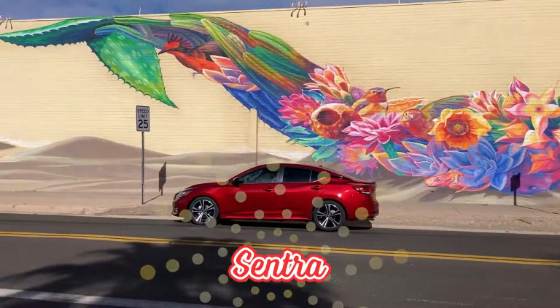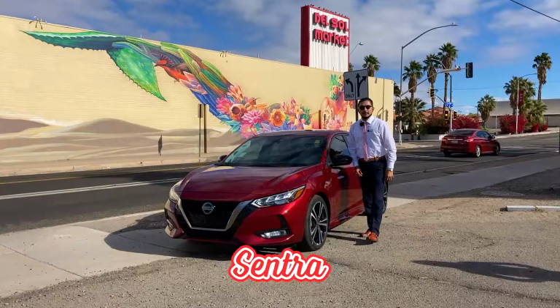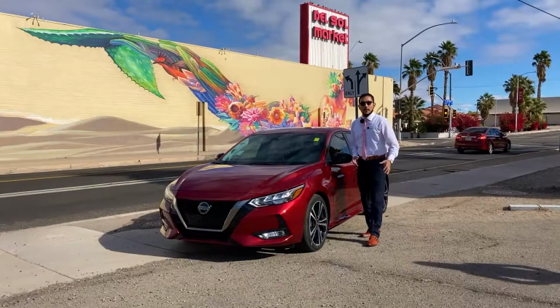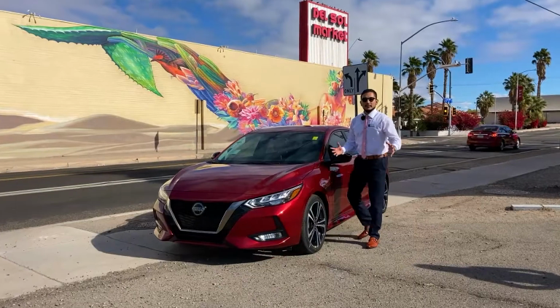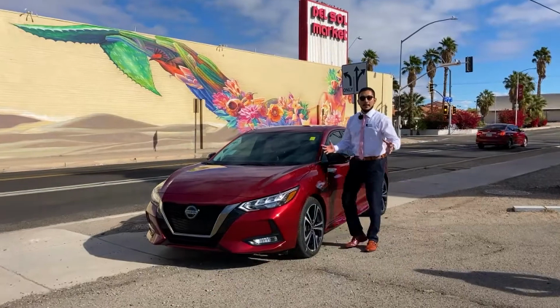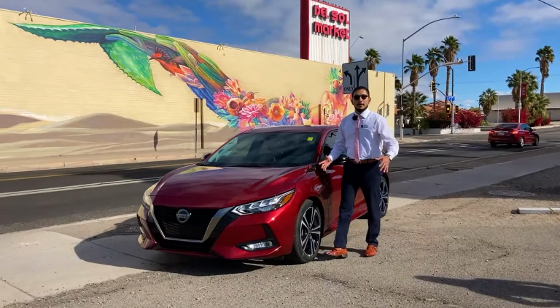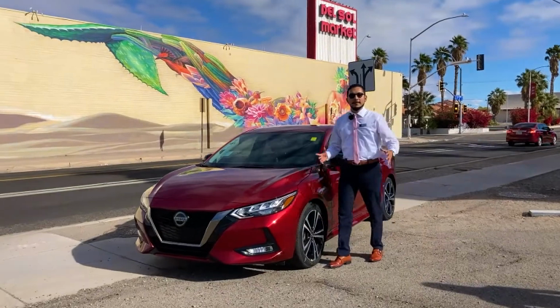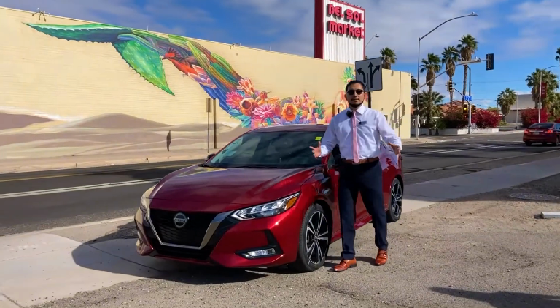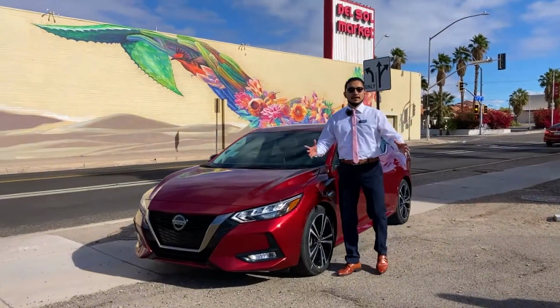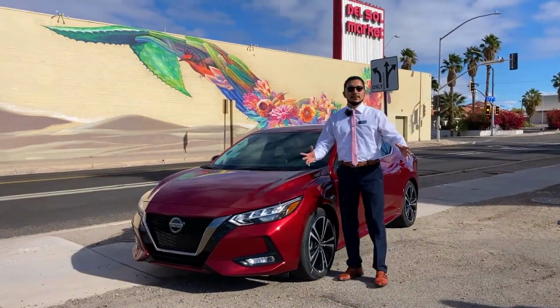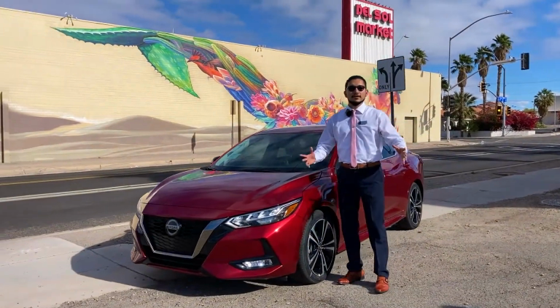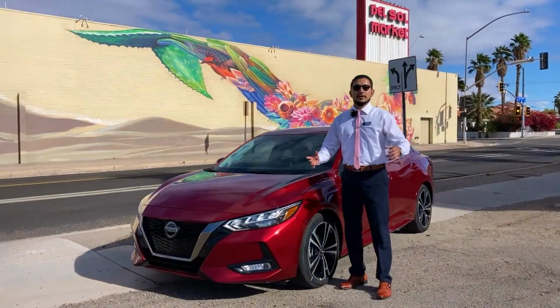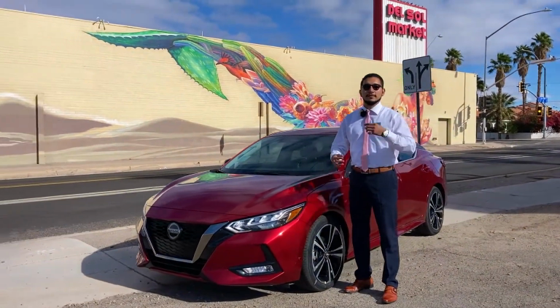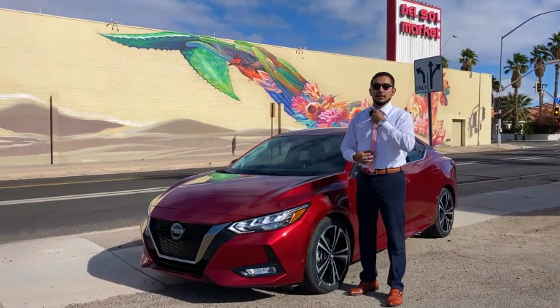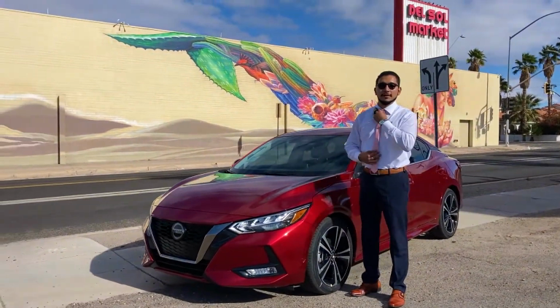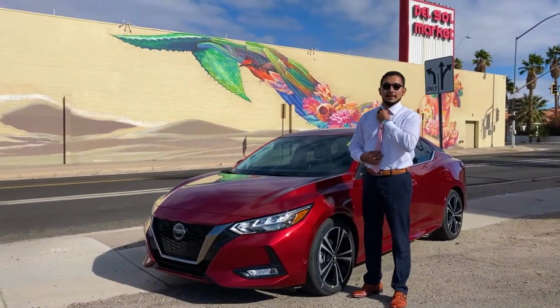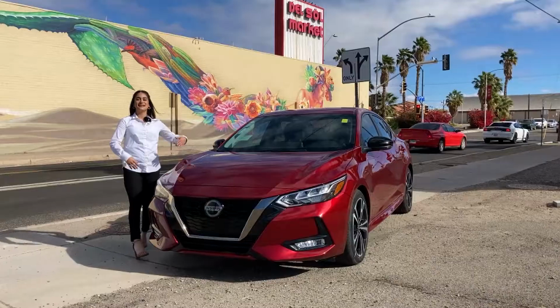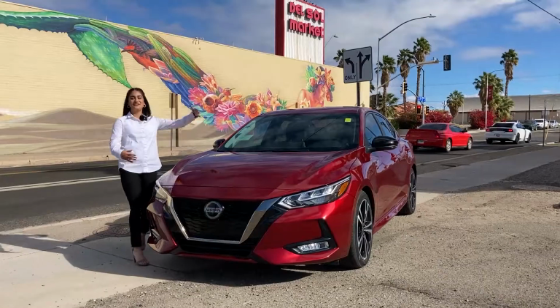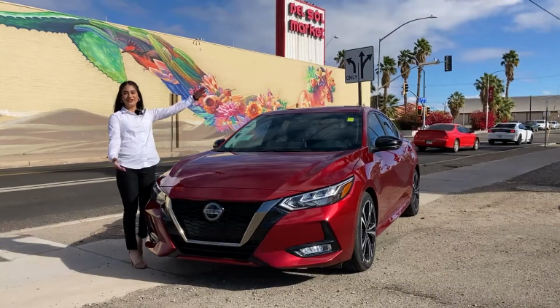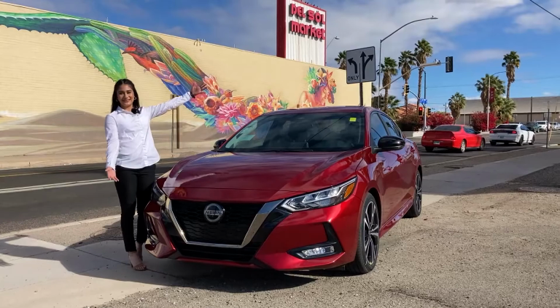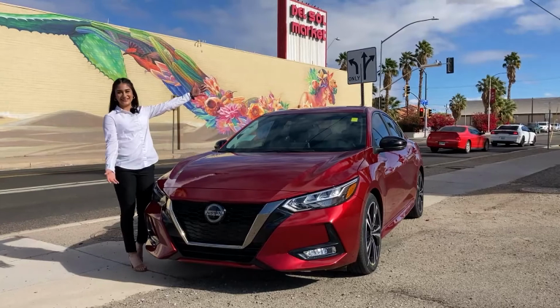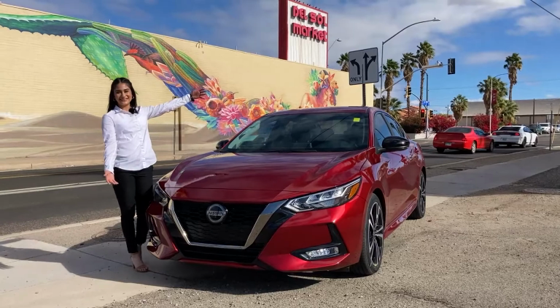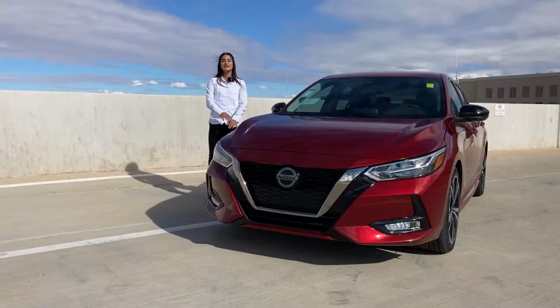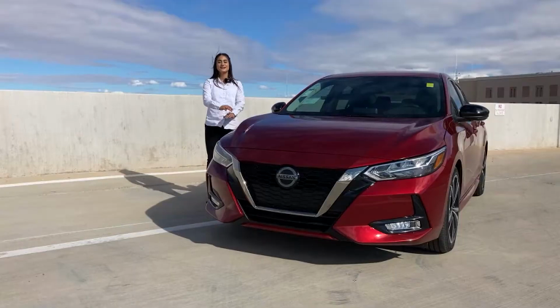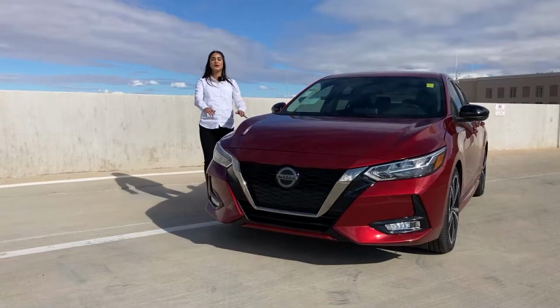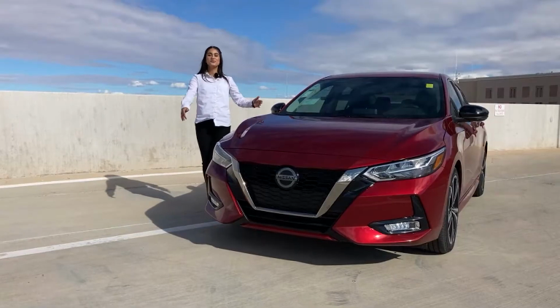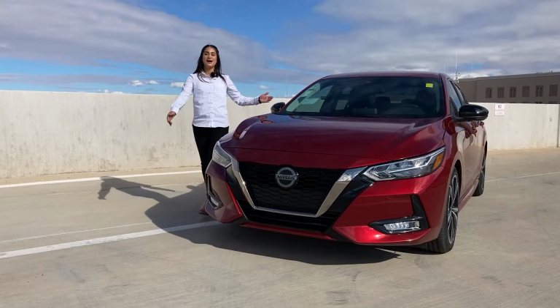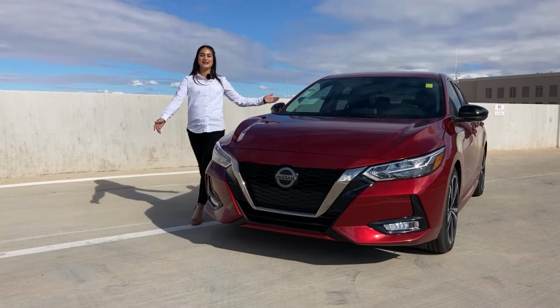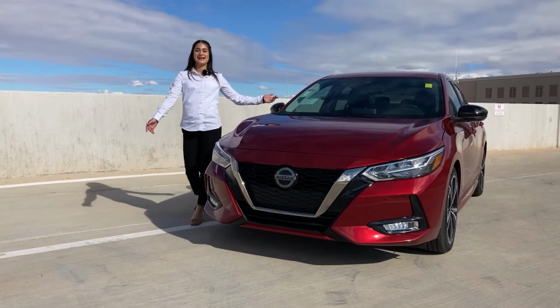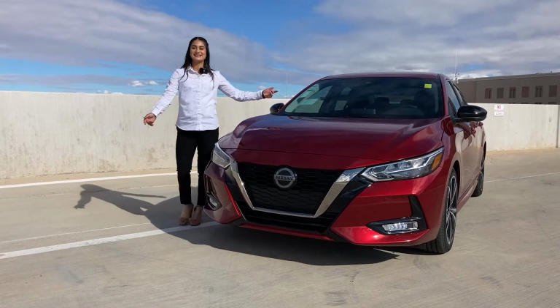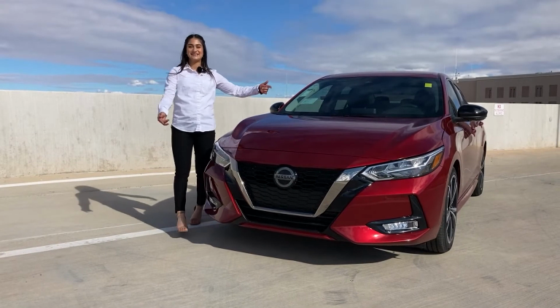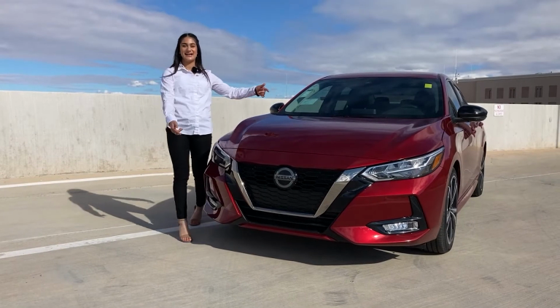The 2021 Sentra. Look good. Feel good. Low, wide, and styling.